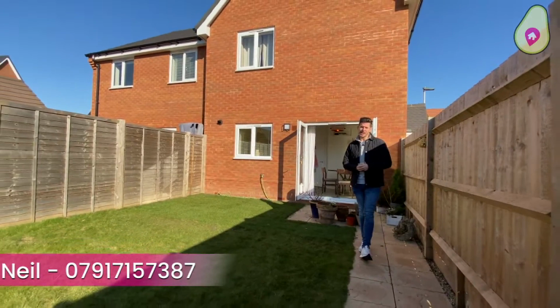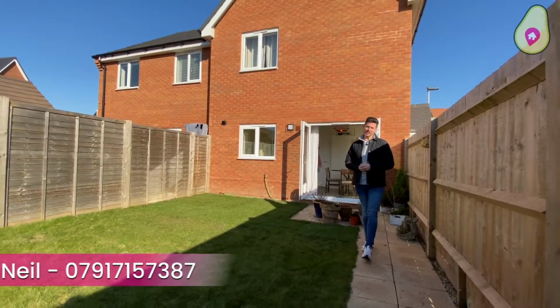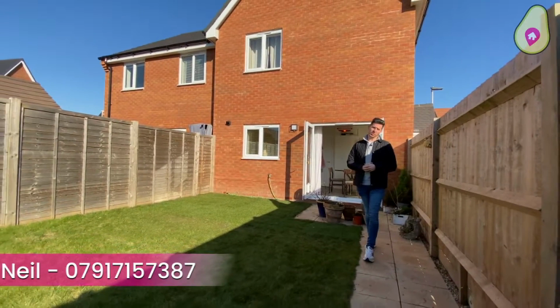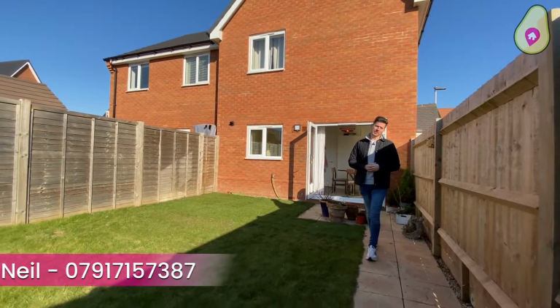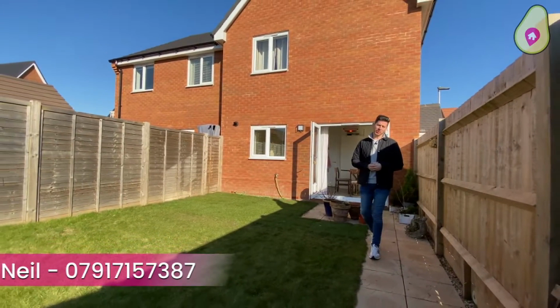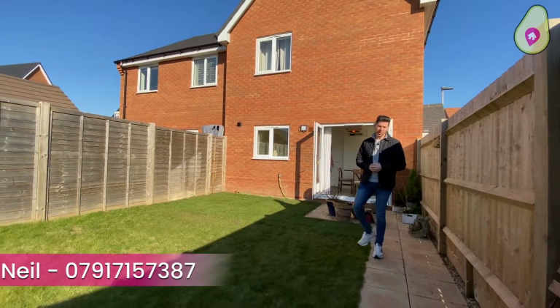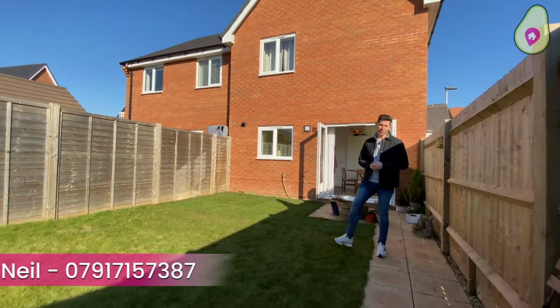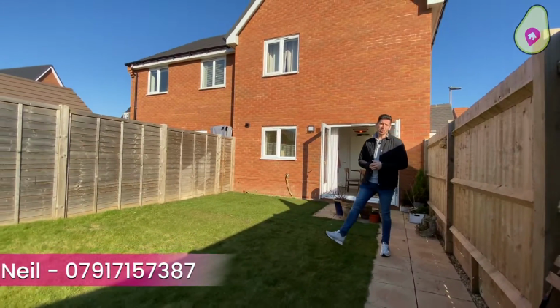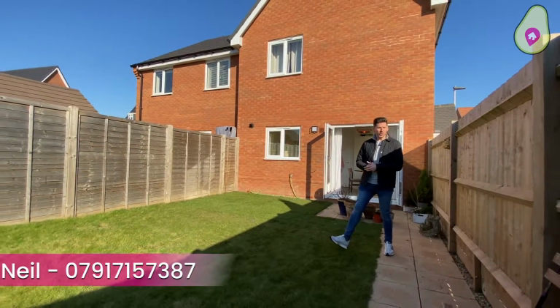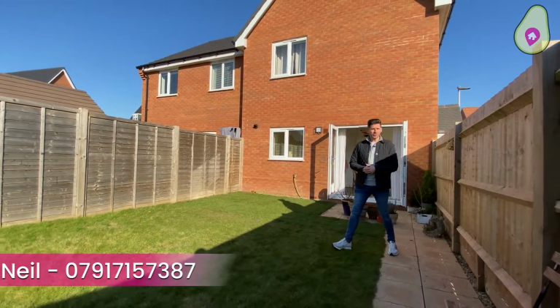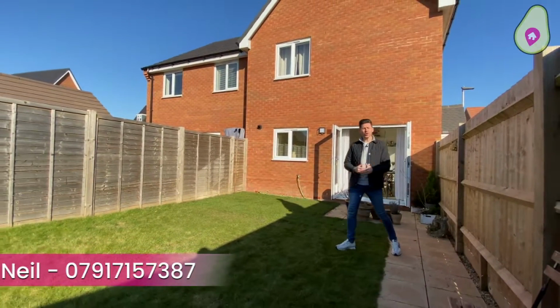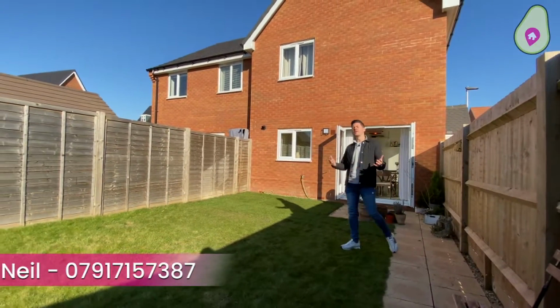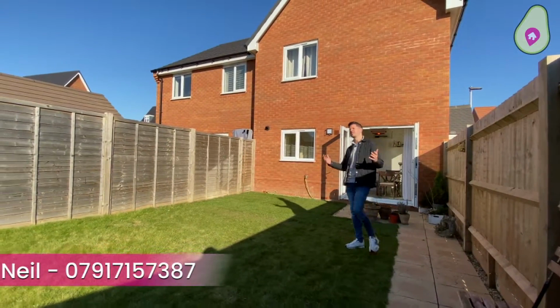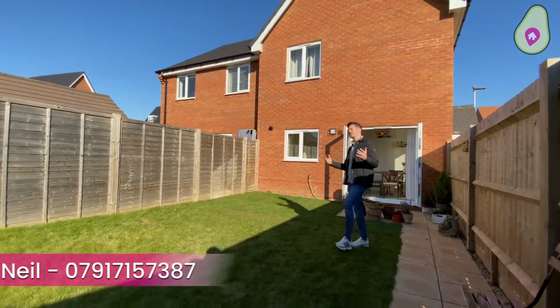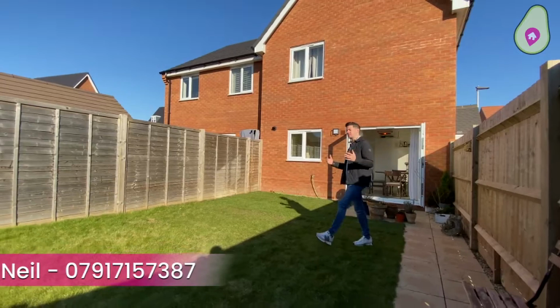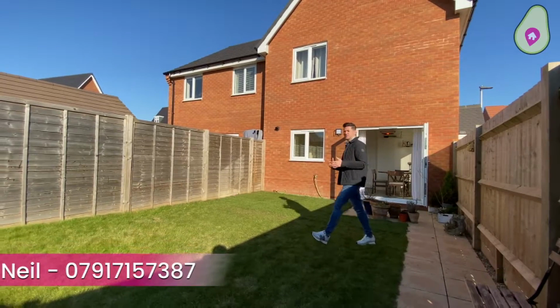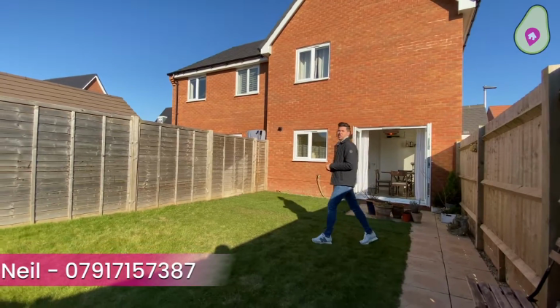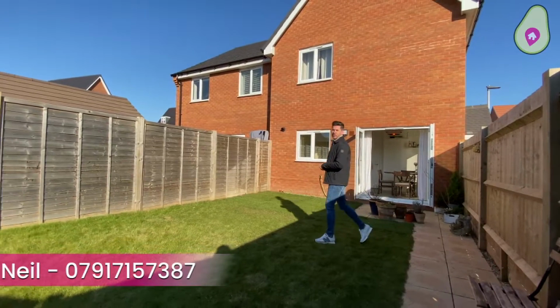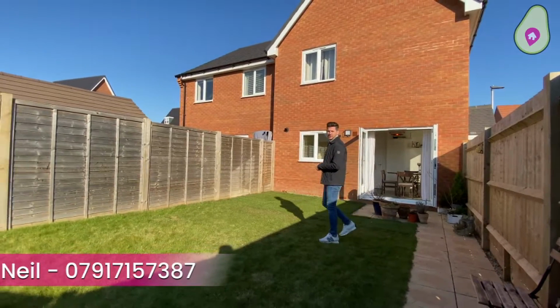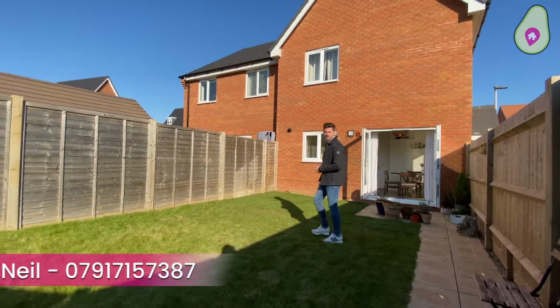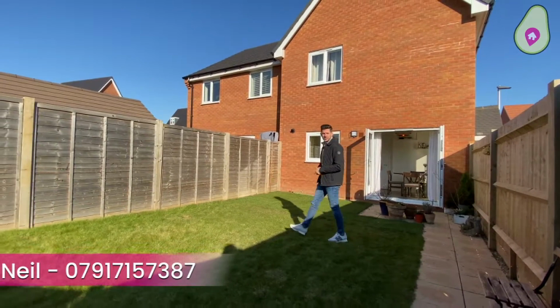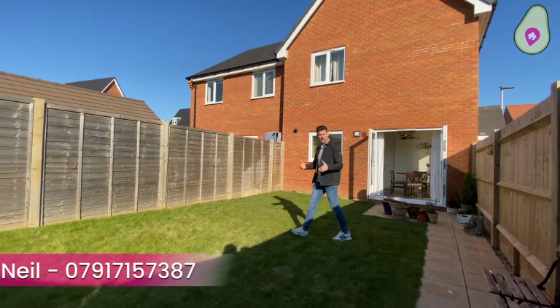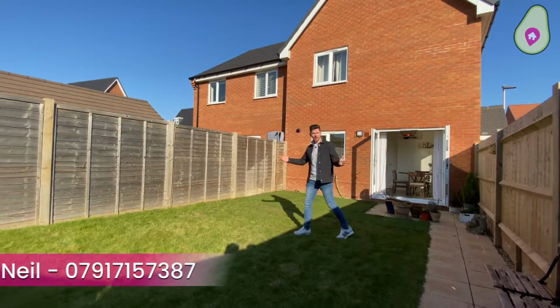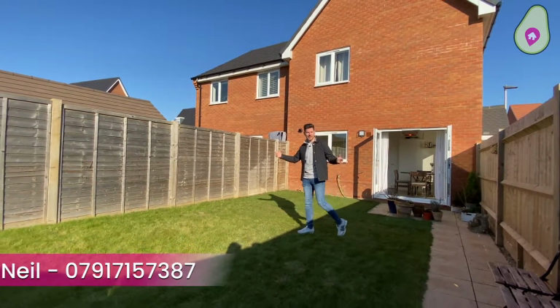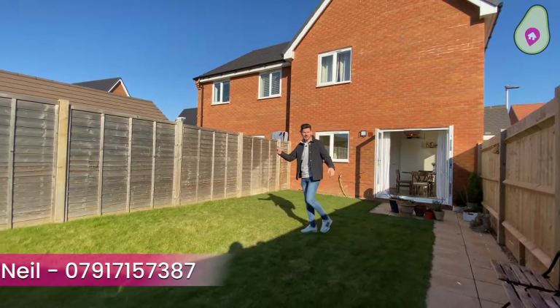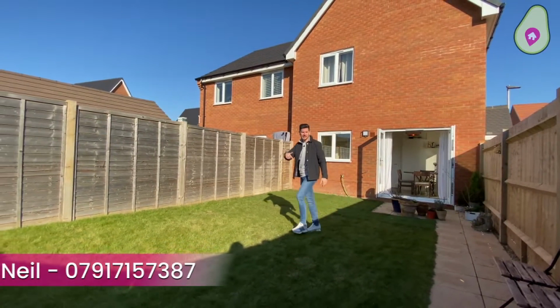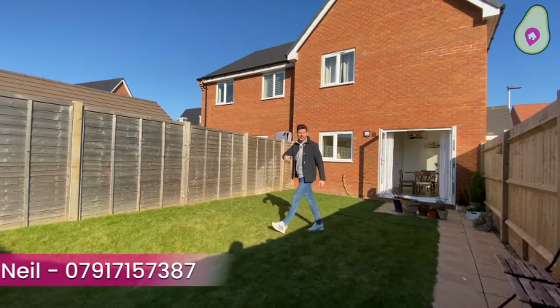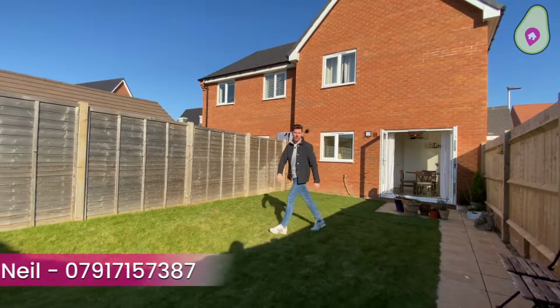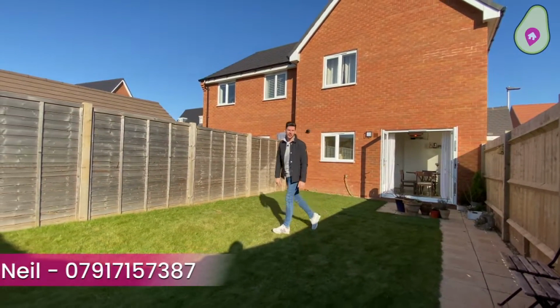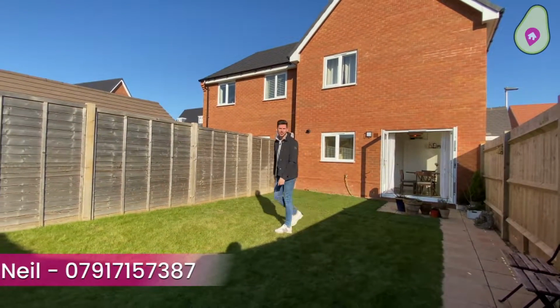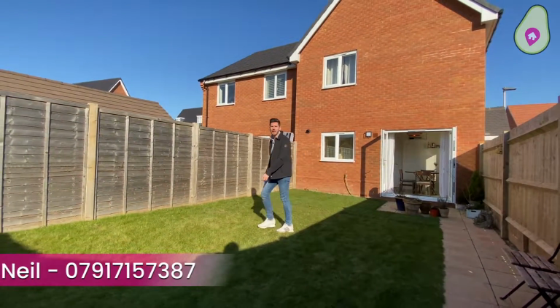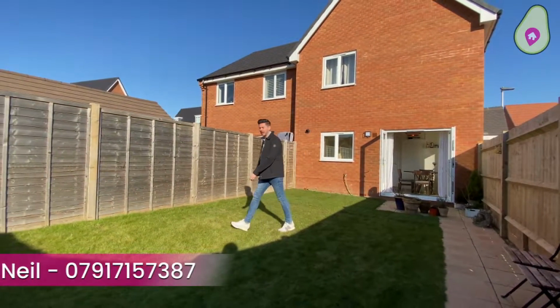As always, if you'd like any more information or to arrange to view this awesome home in person, just get in contact on the details below. Many thanks.